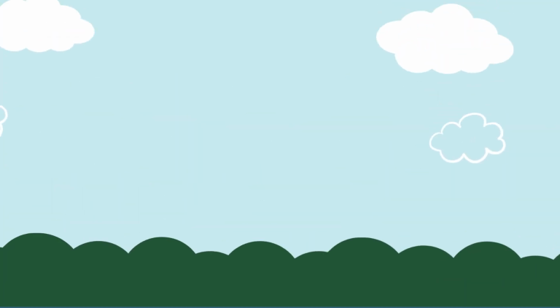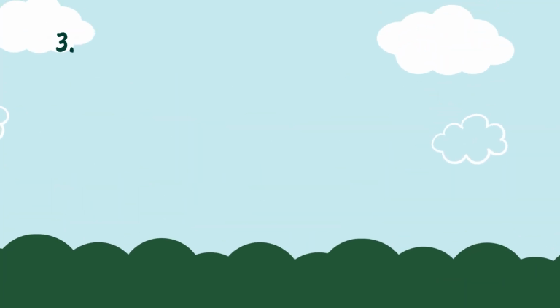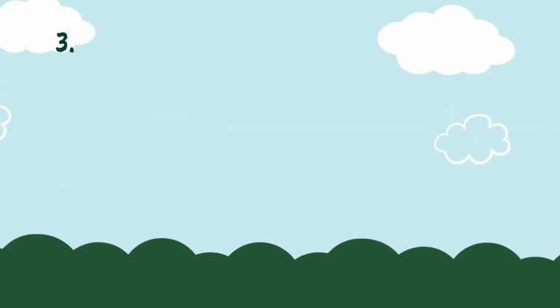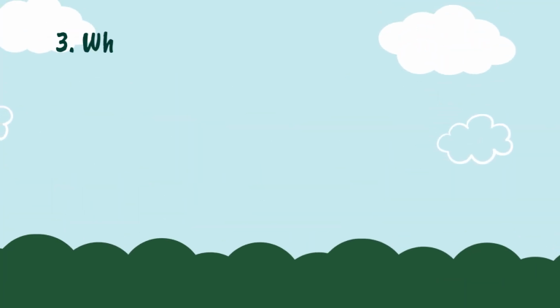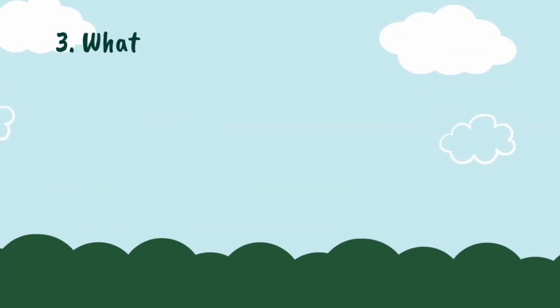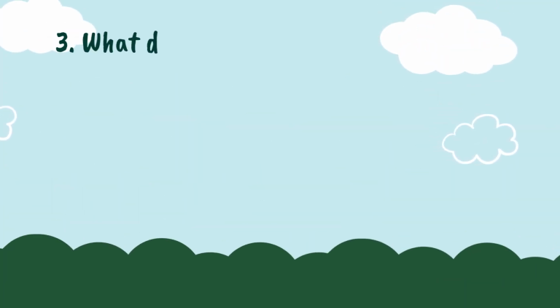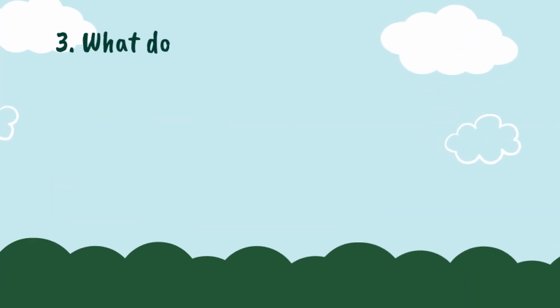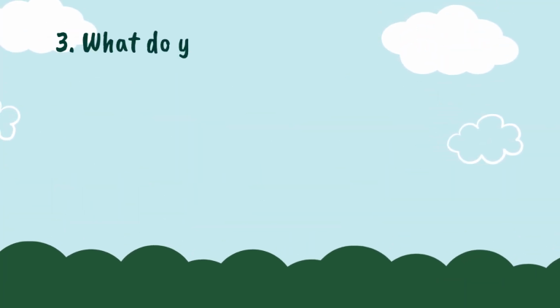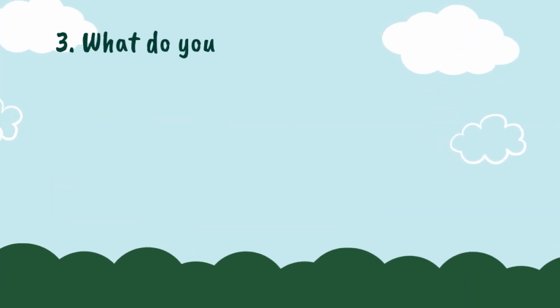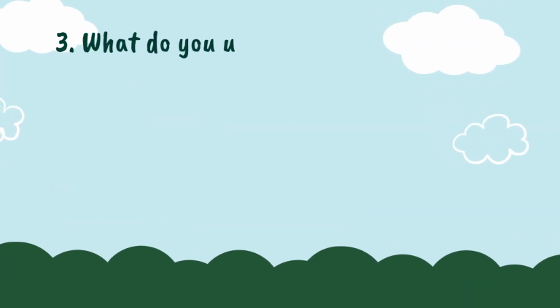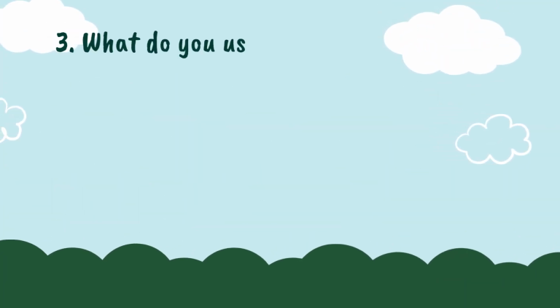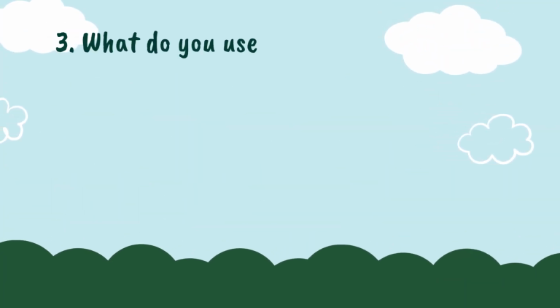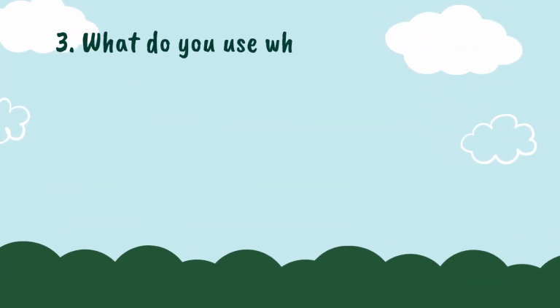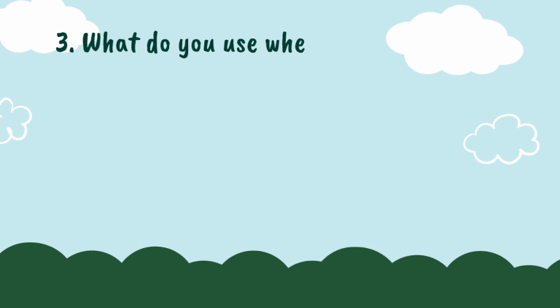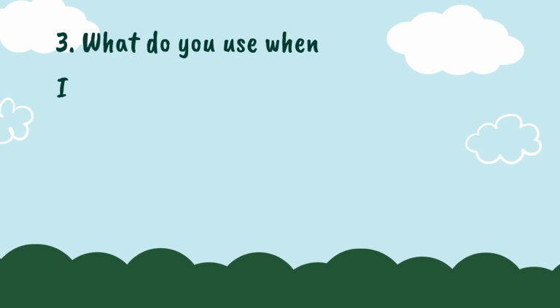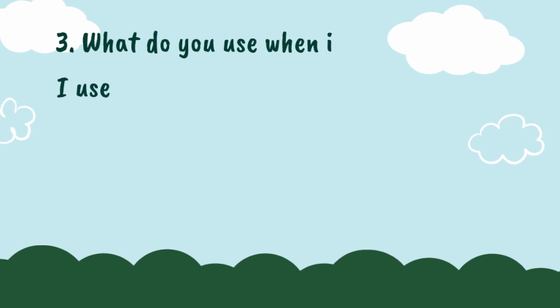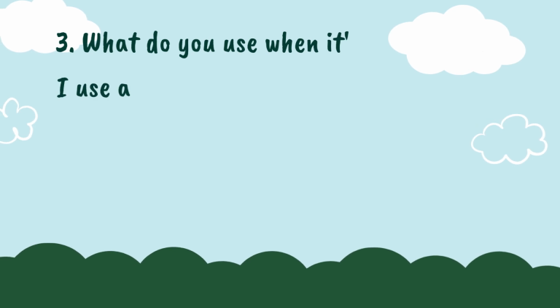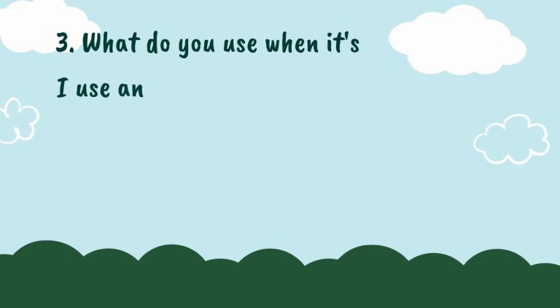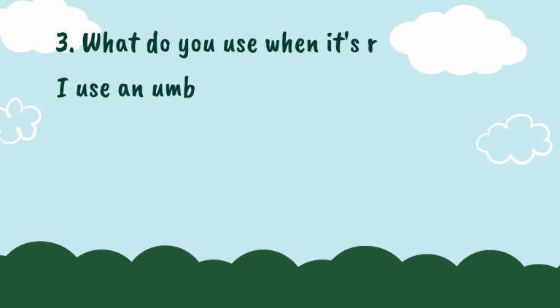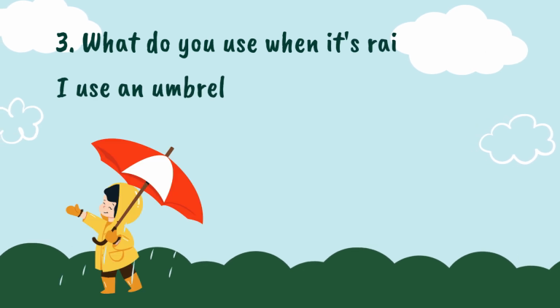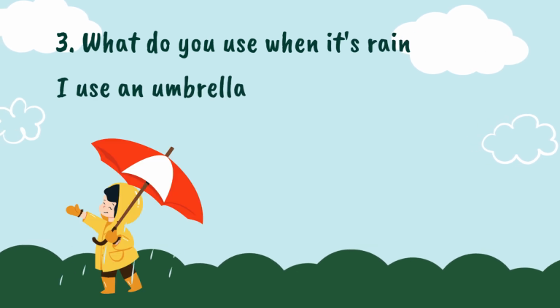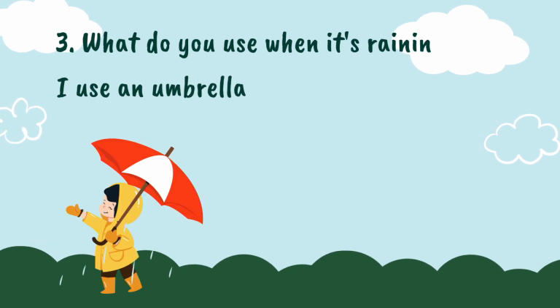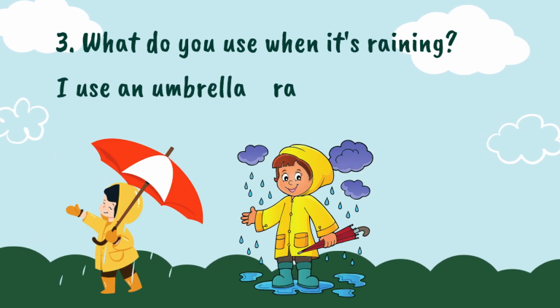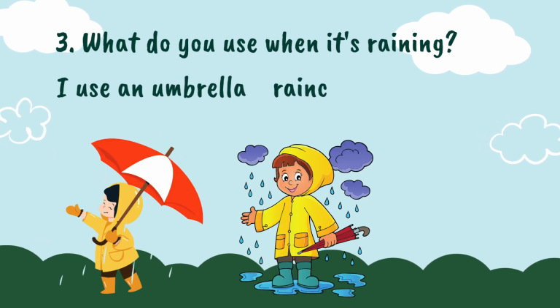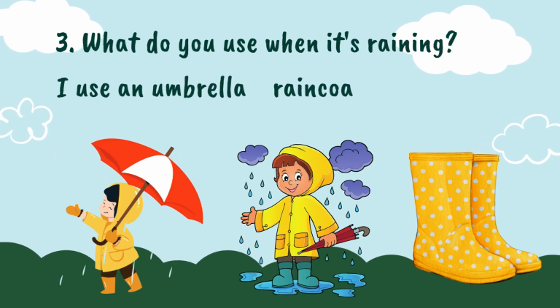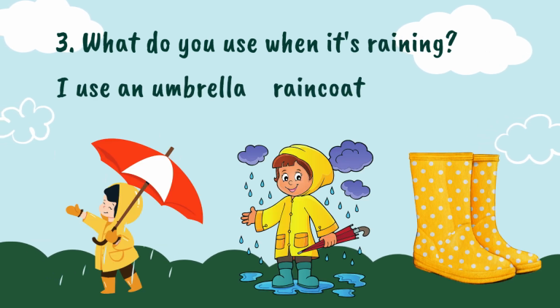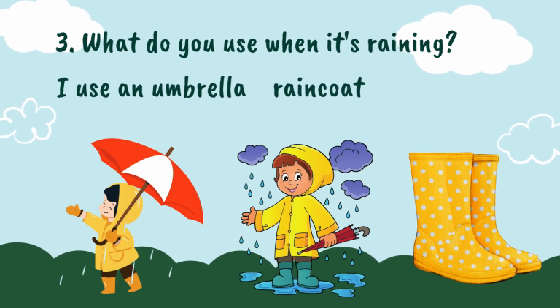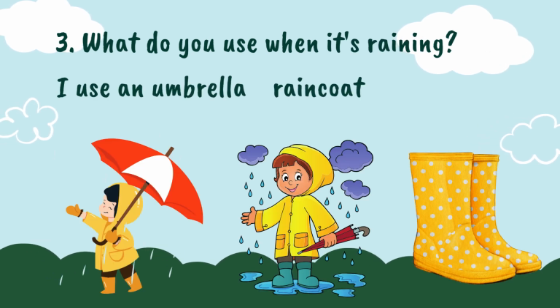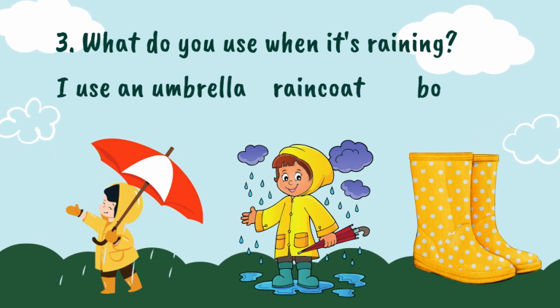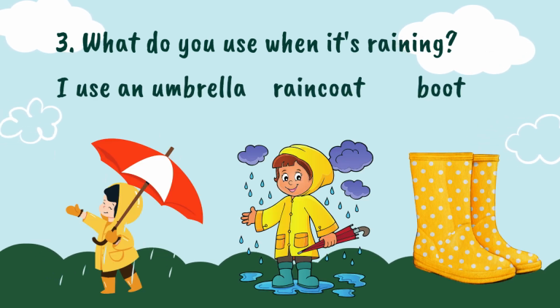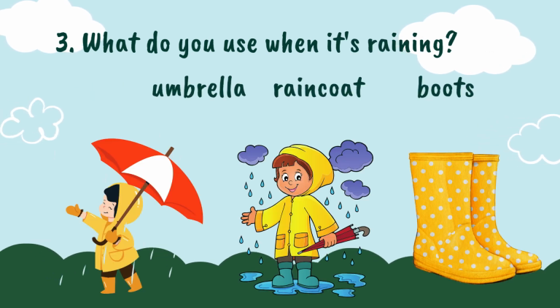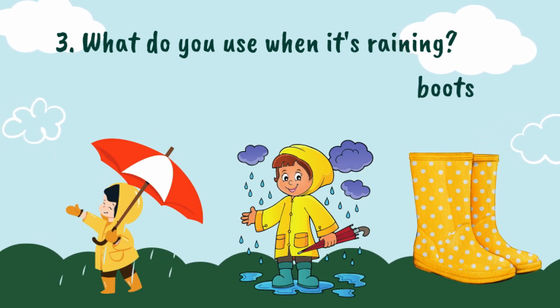3. What do you use when it's raining? I use an umbrella, raincoat, and boots when it's raining.